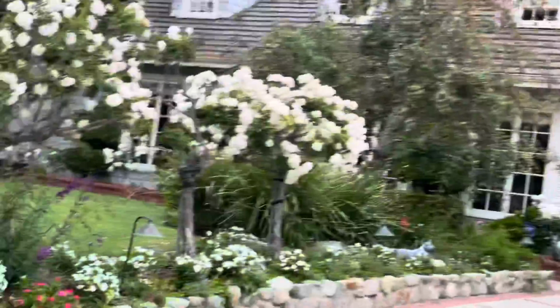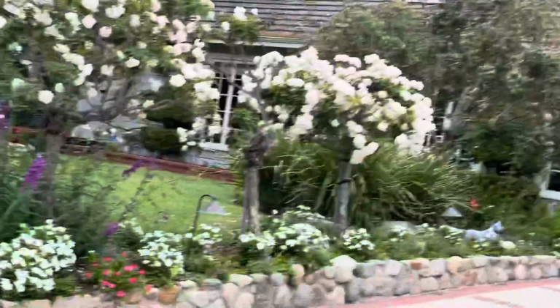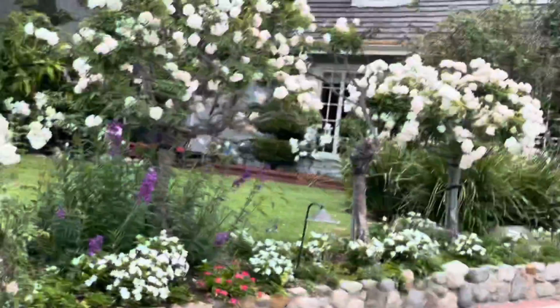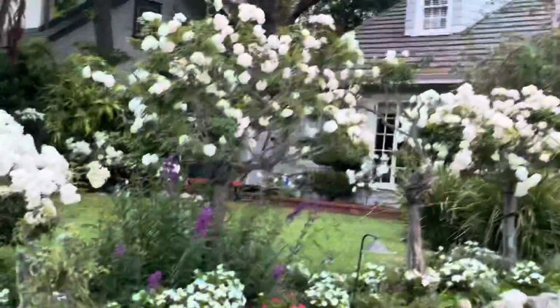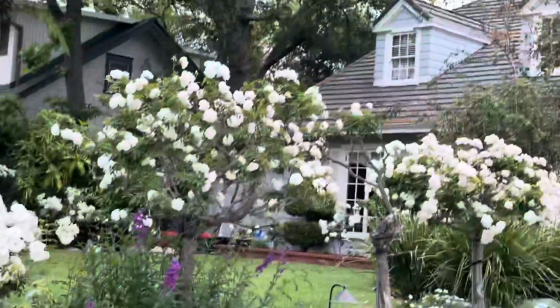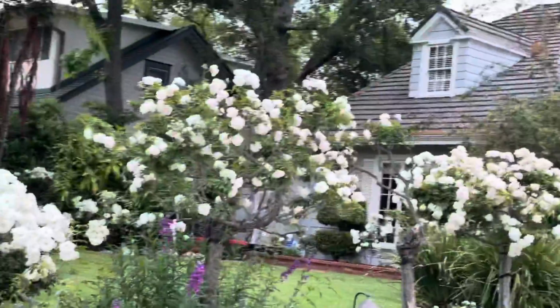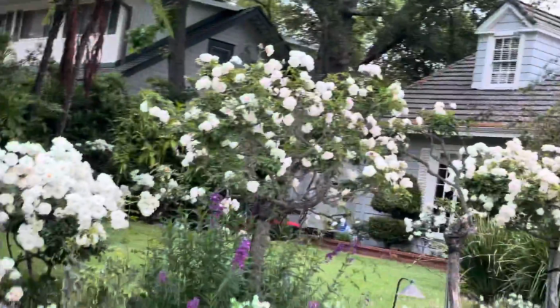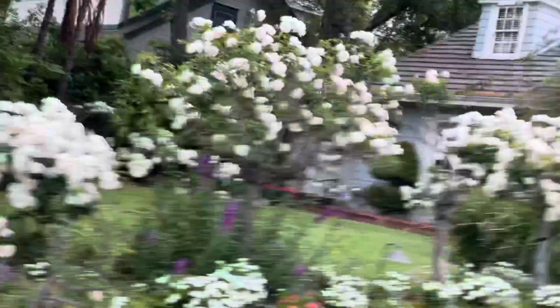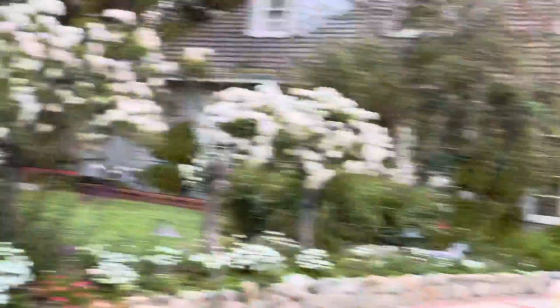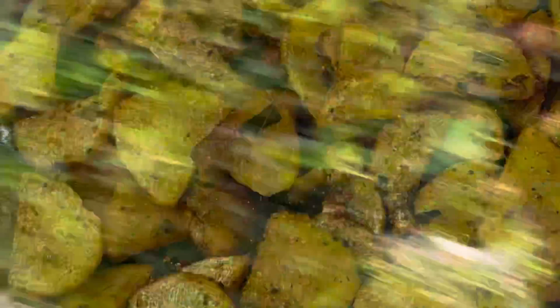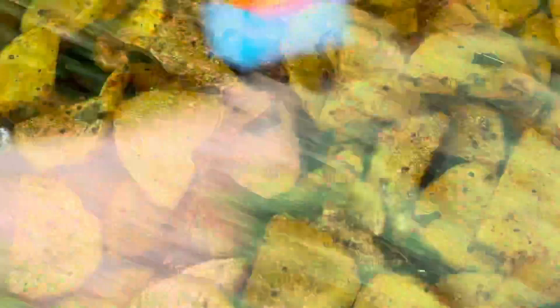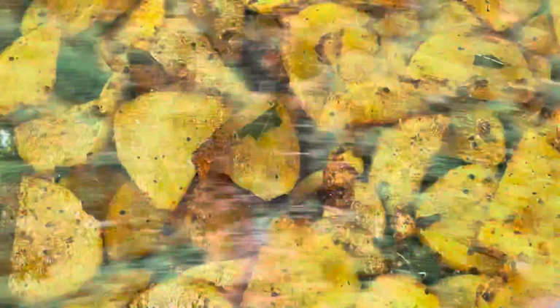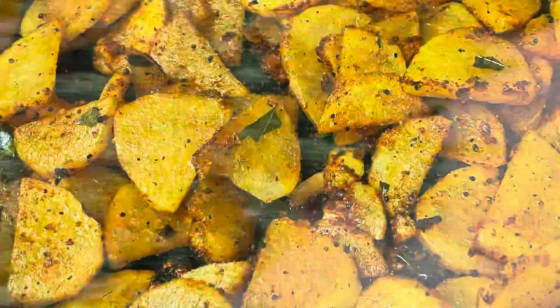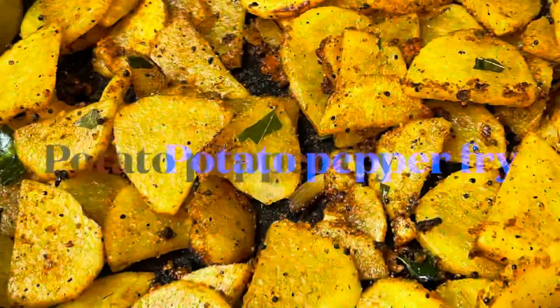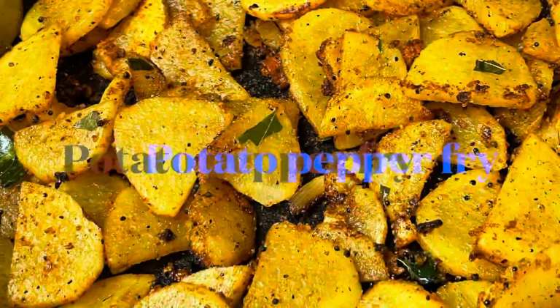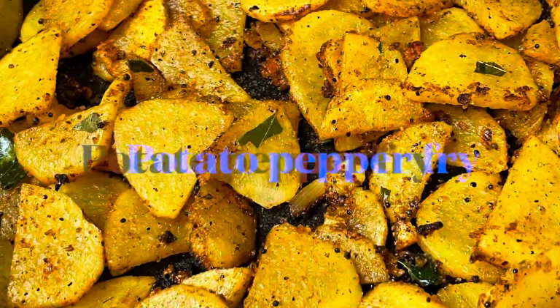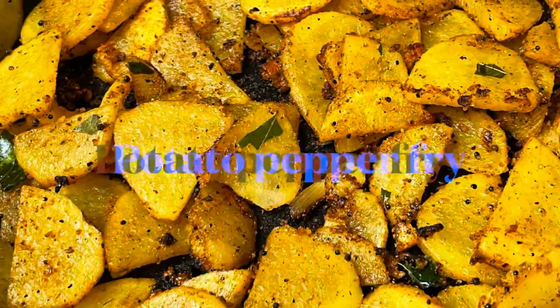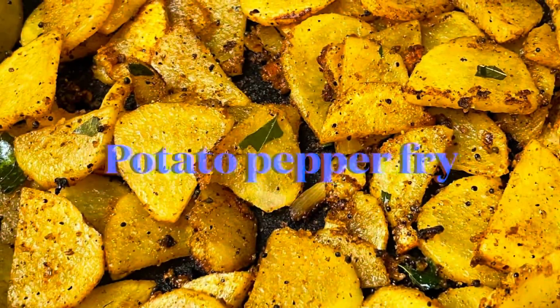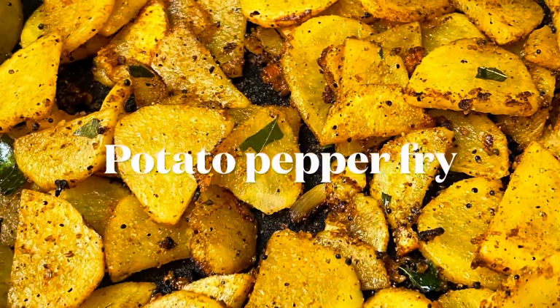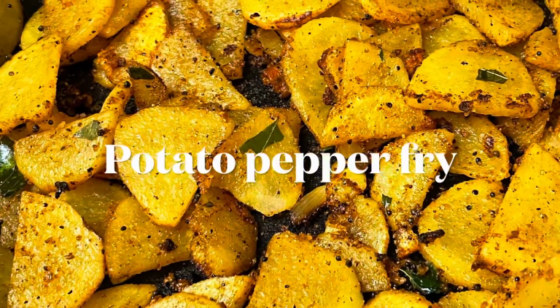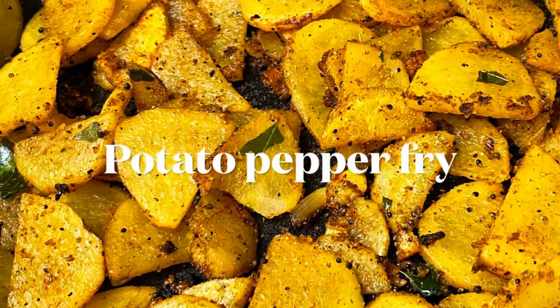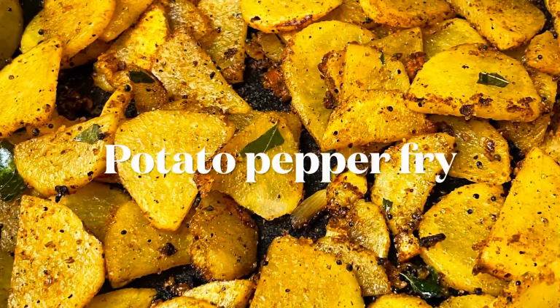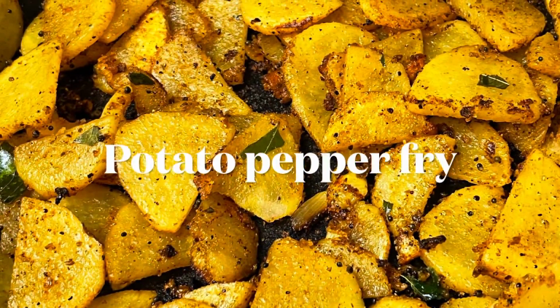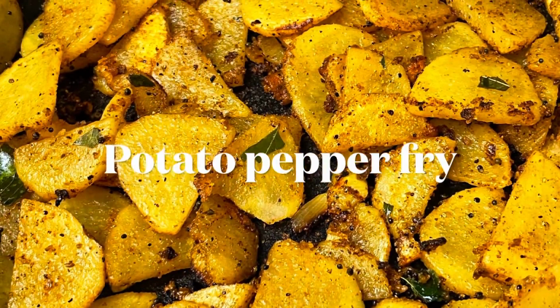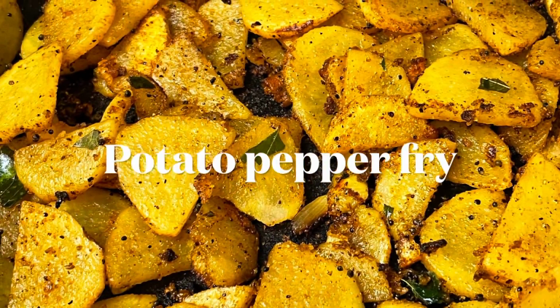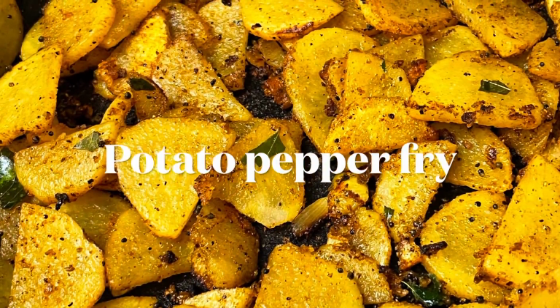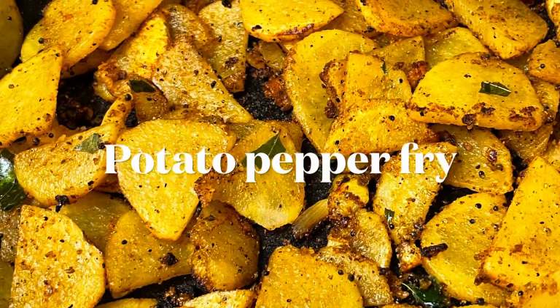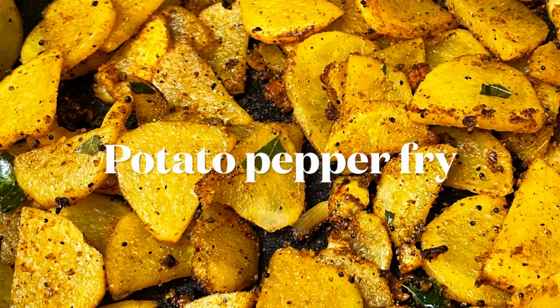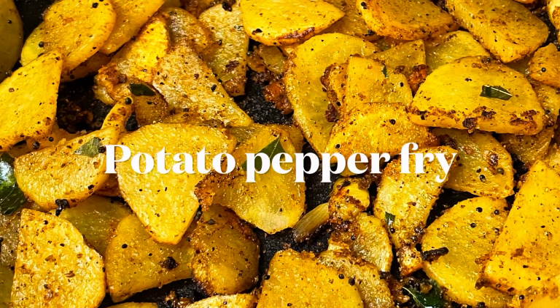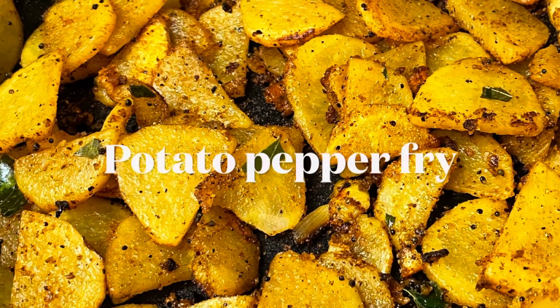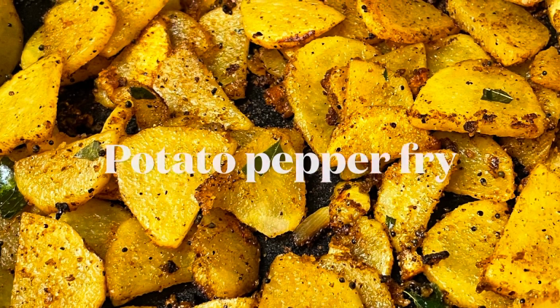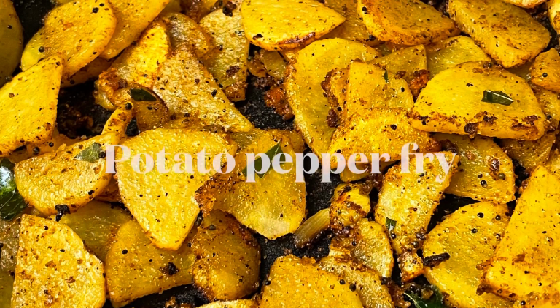I am doing a very simple potato pepper fry. Let's see how you do it.